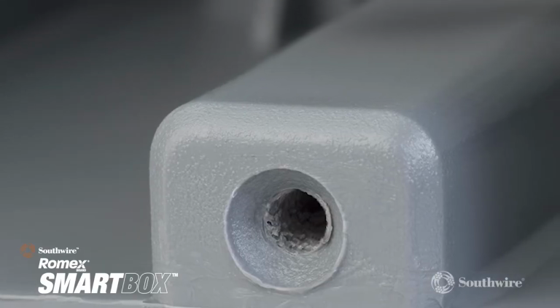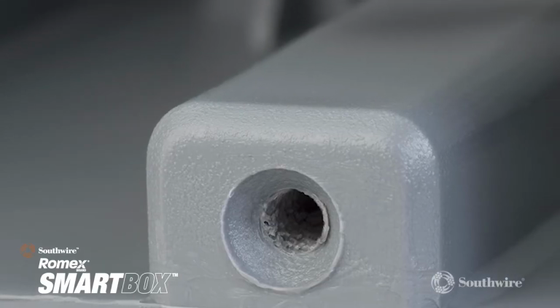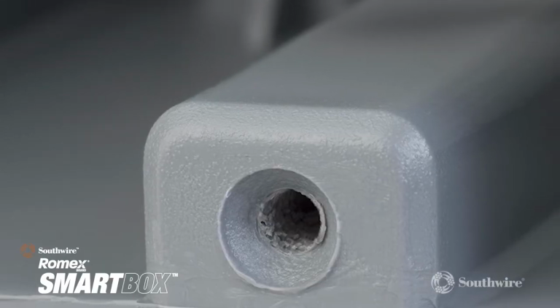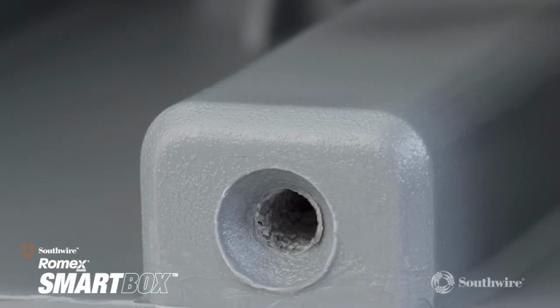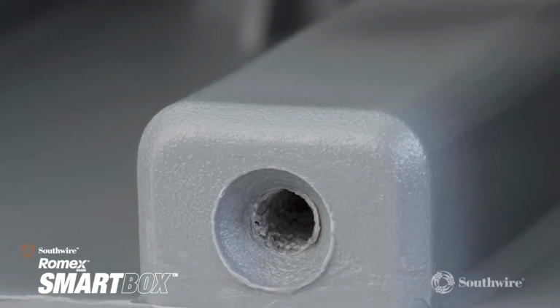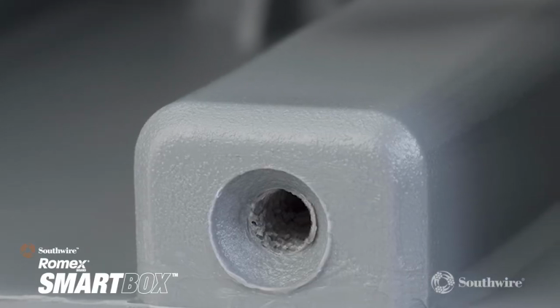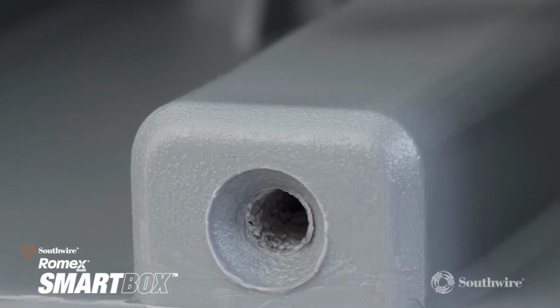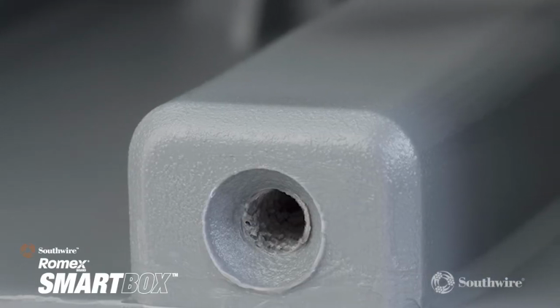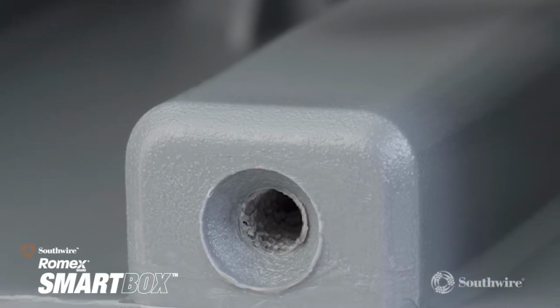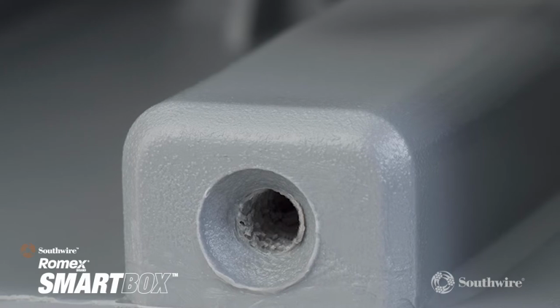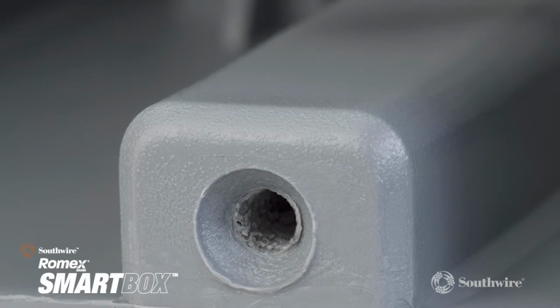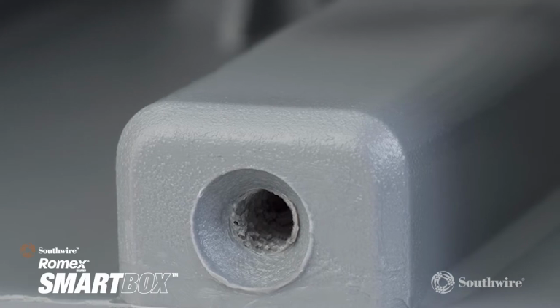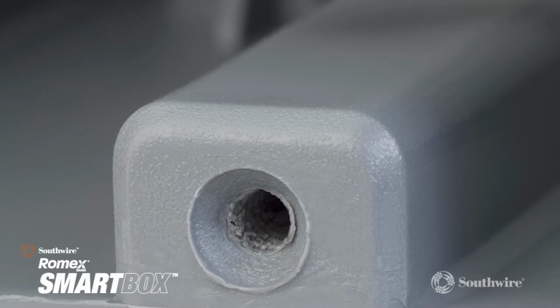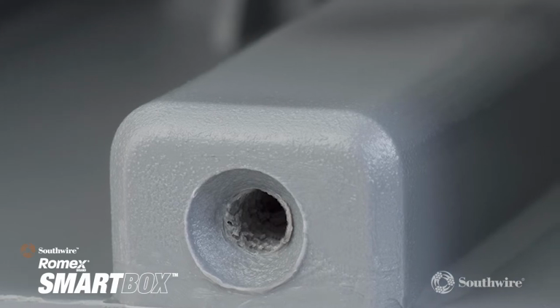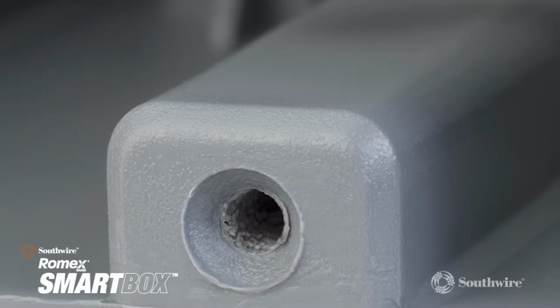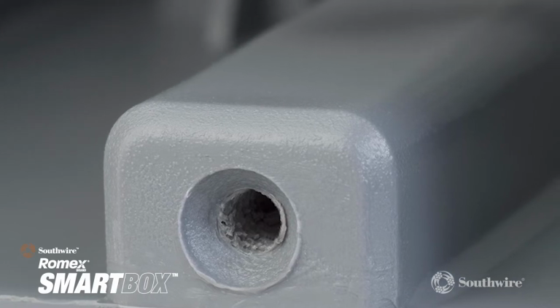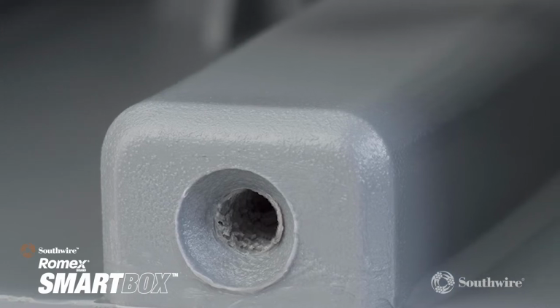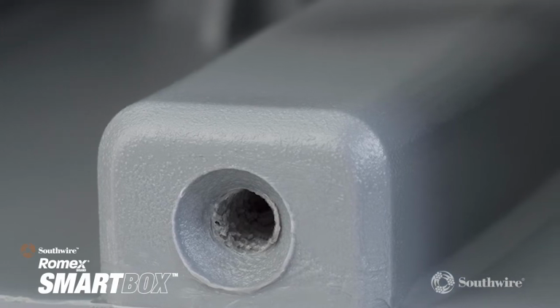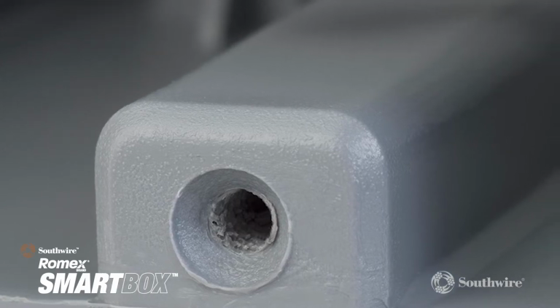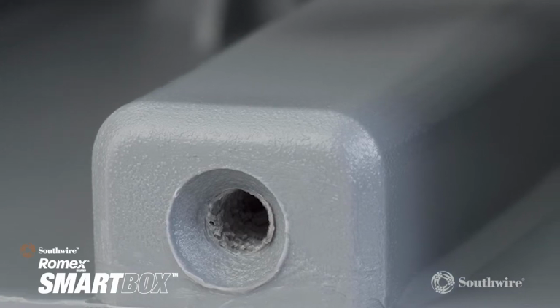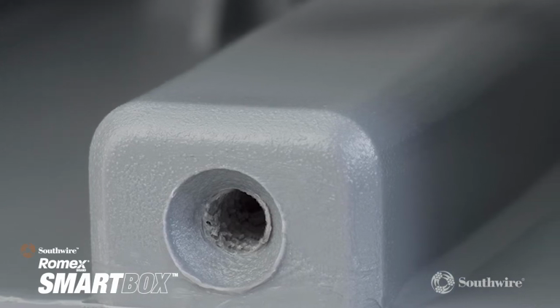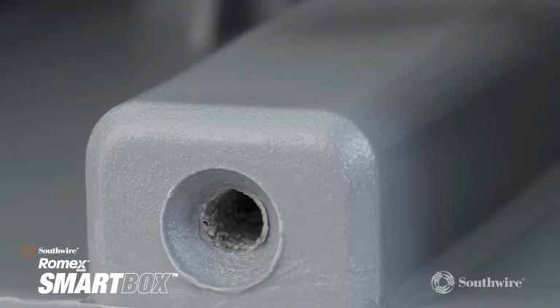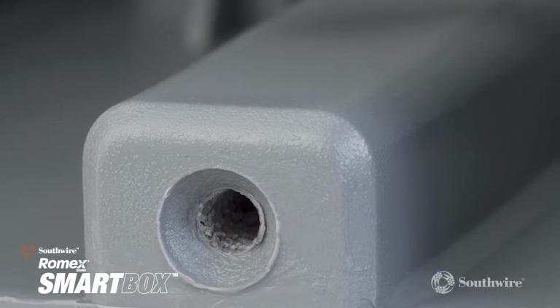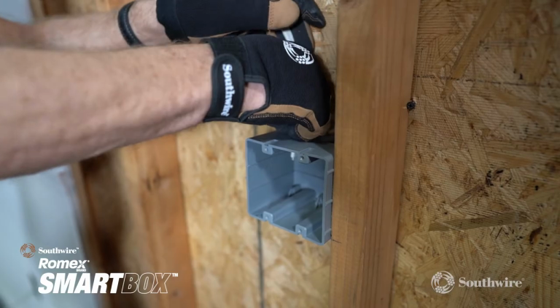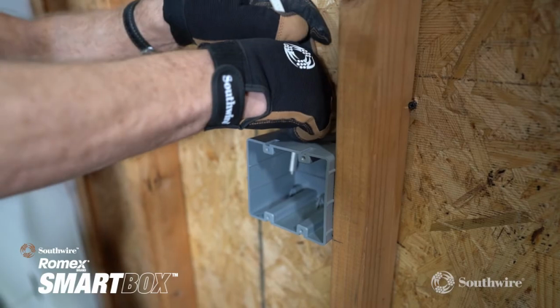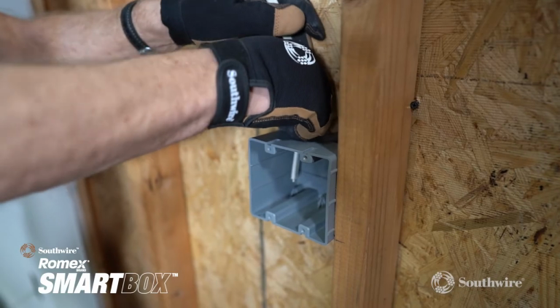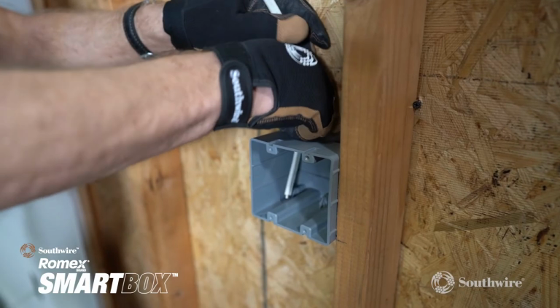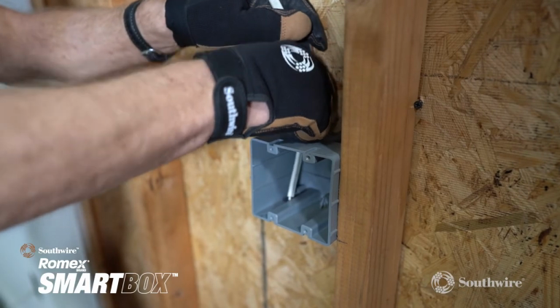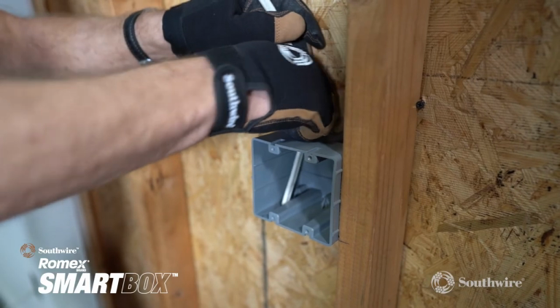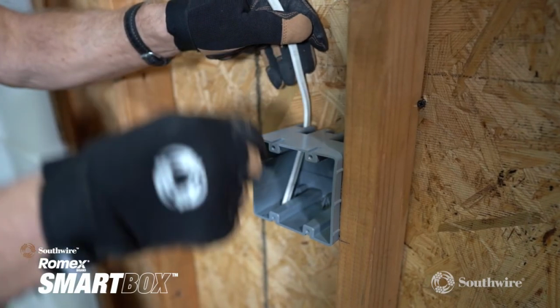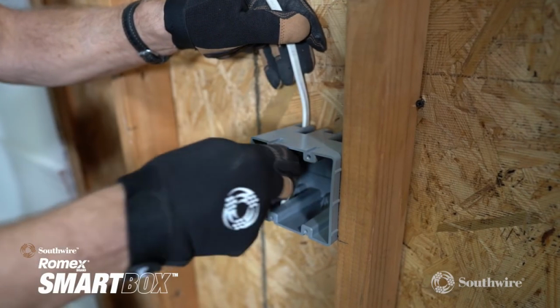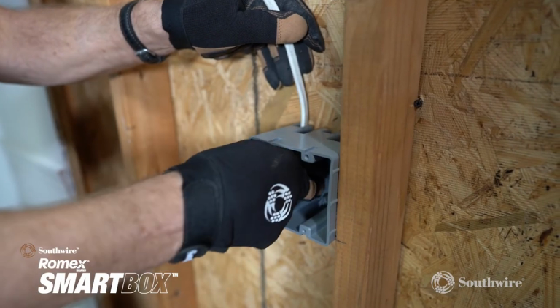As with all Smart Box boxes, all 6 by 32 and 8 by 32 device holes are machine threaded, and non-metallic cable clamps are built right into the design.